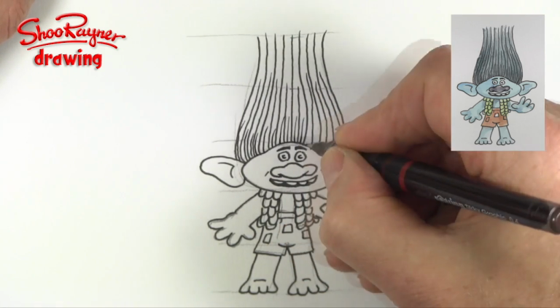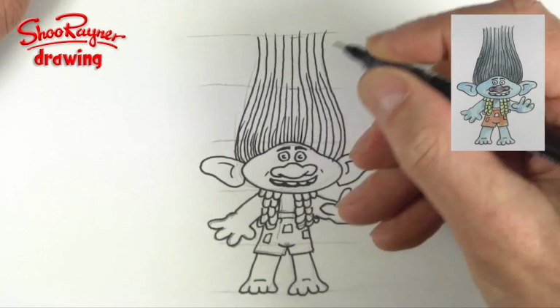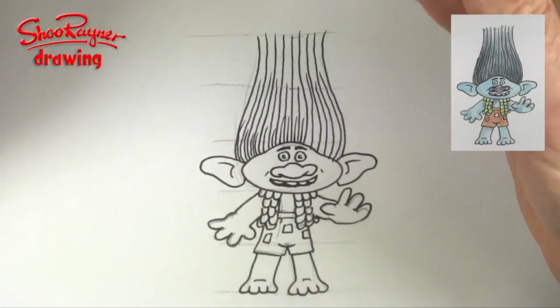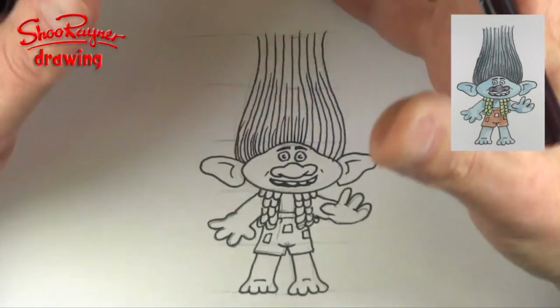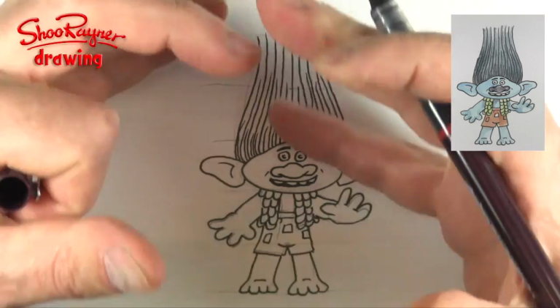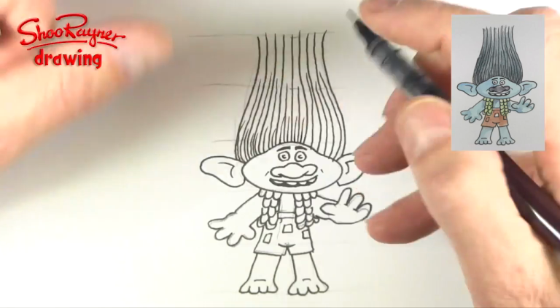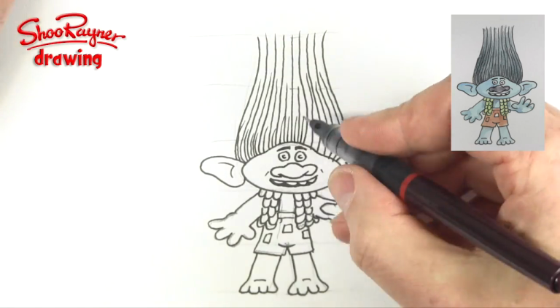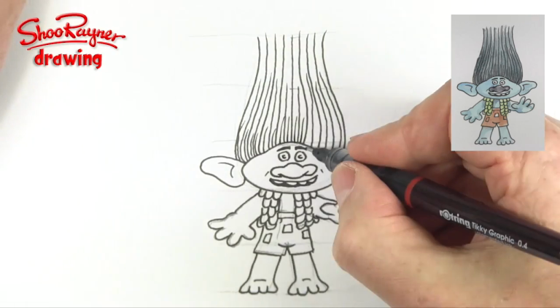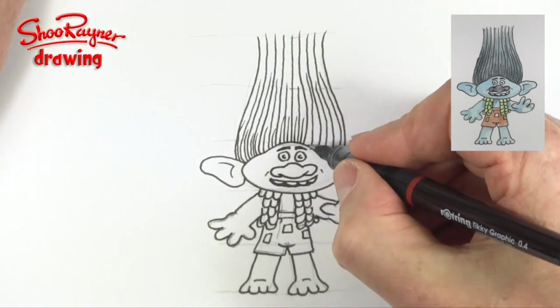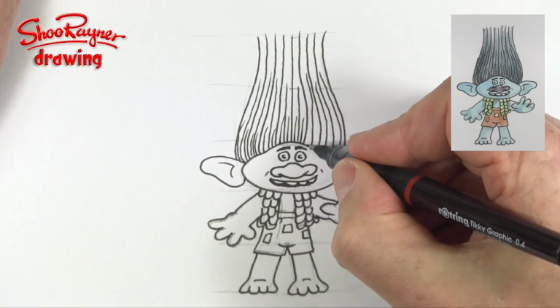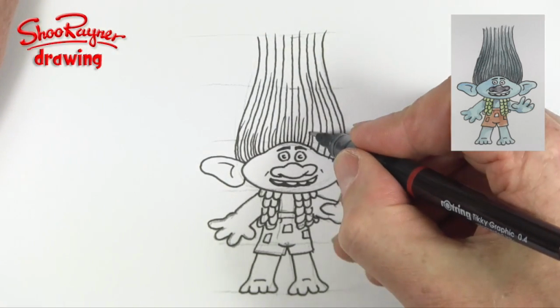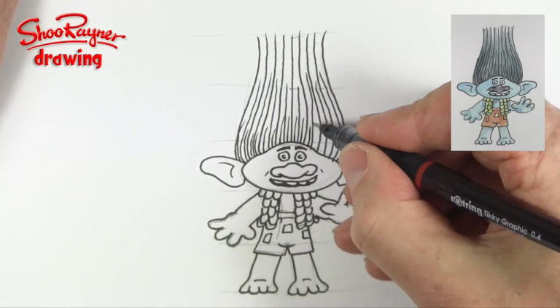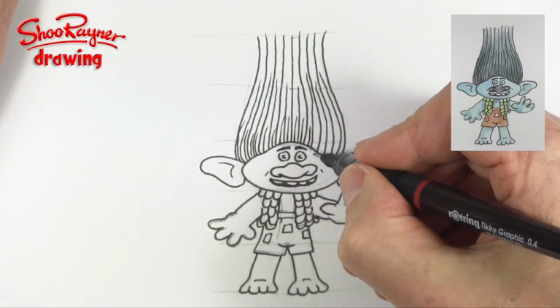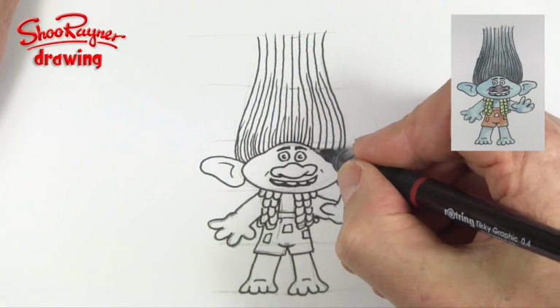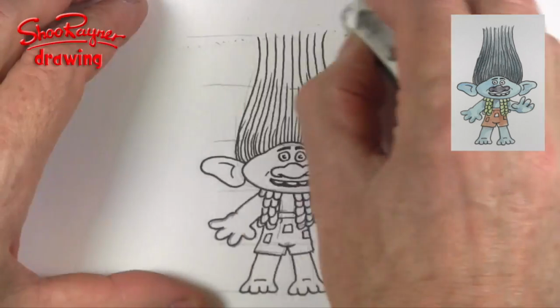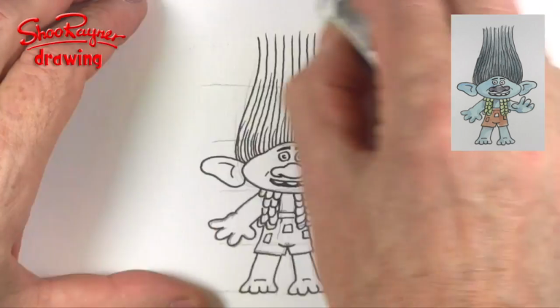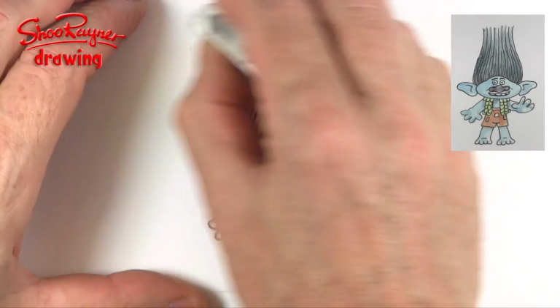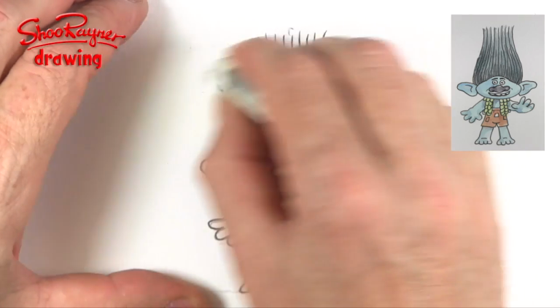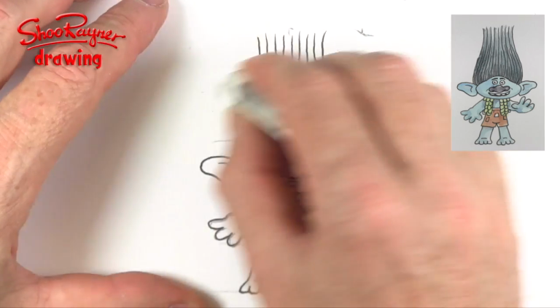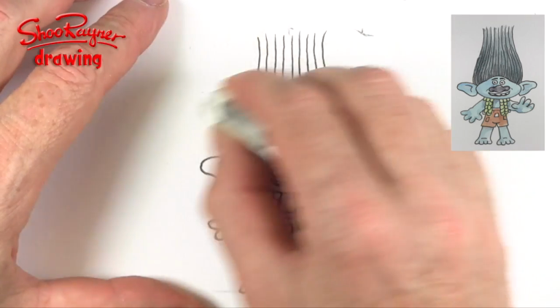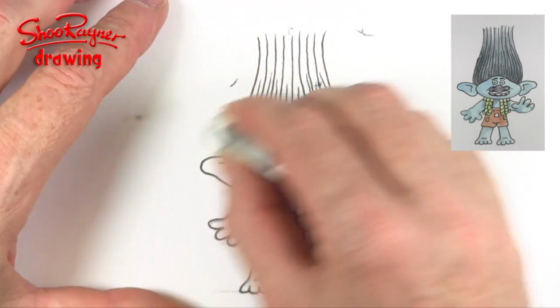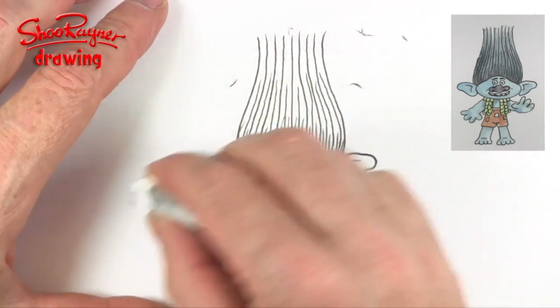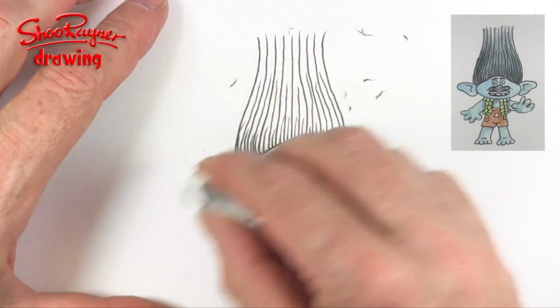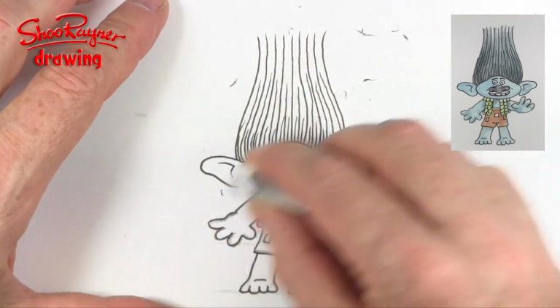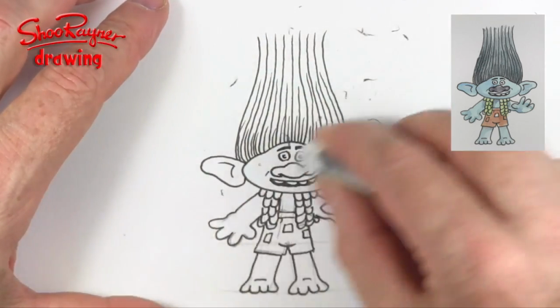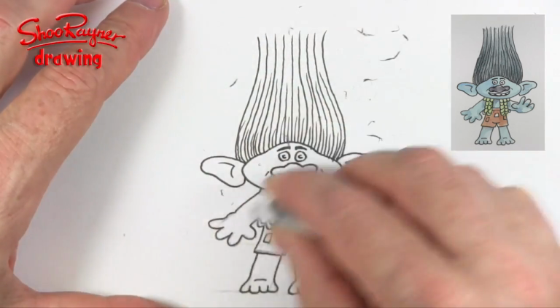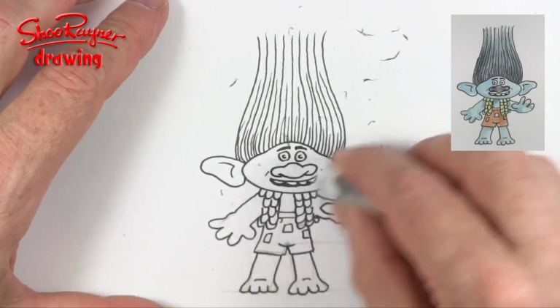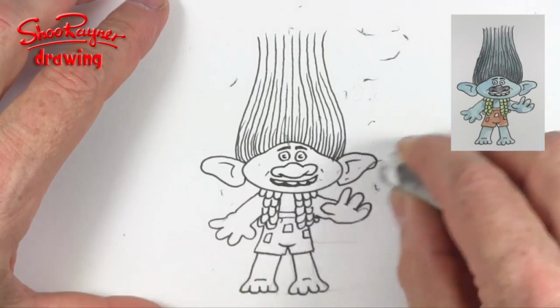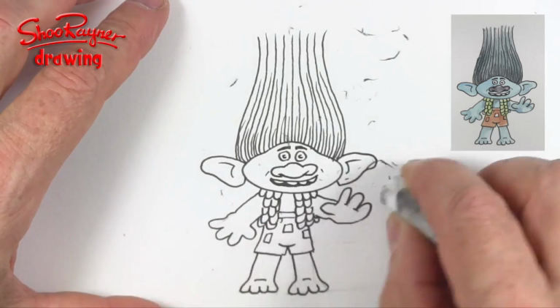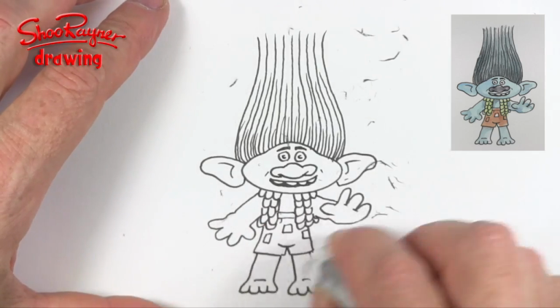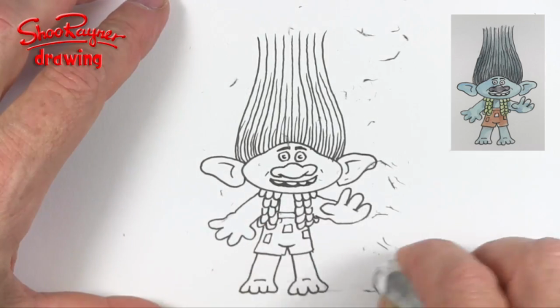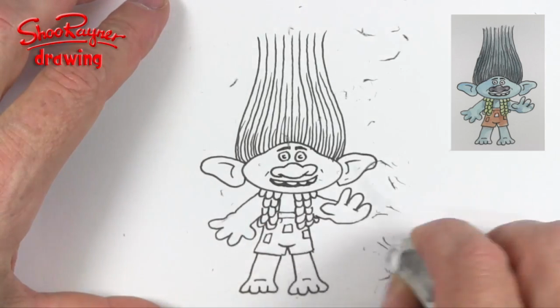And it also gives a kind of shading effect as well. Now when you are sure that the ink is dry, then you can erase those pencil lines.